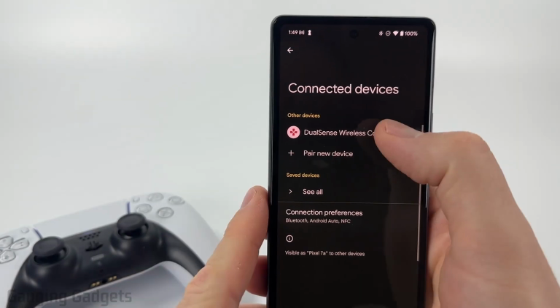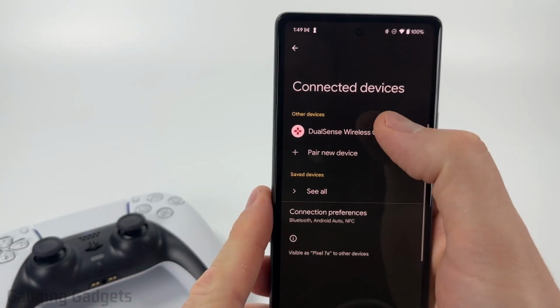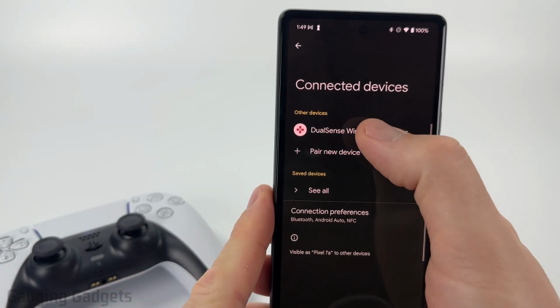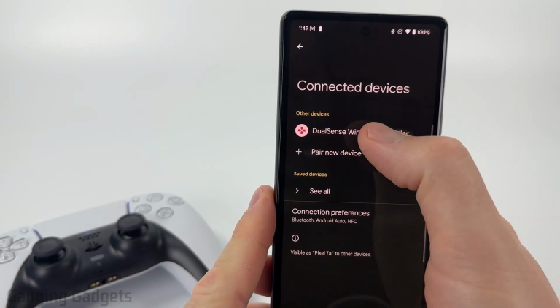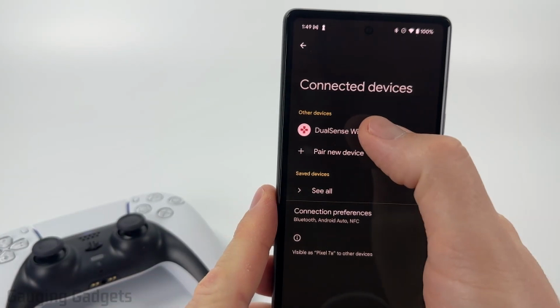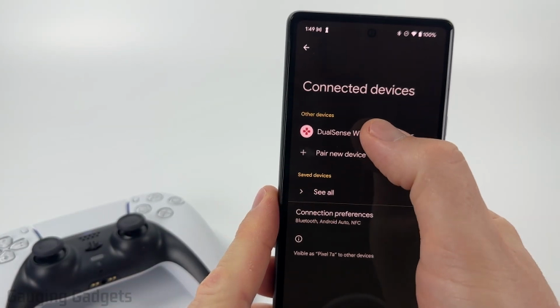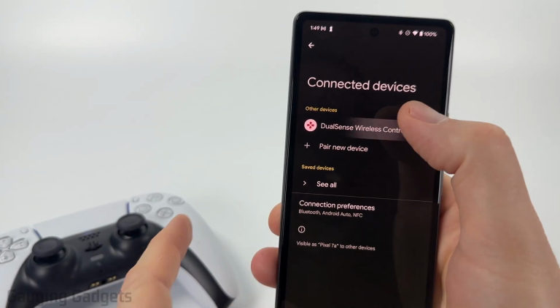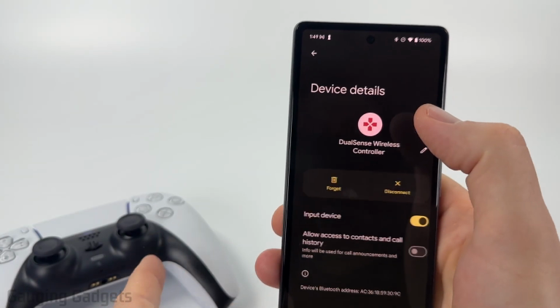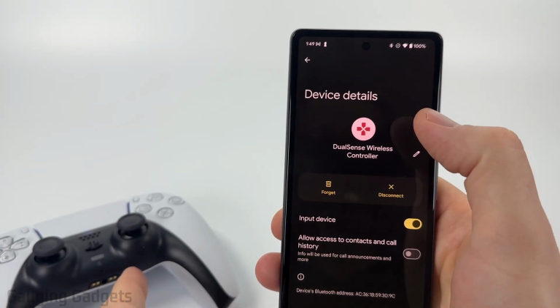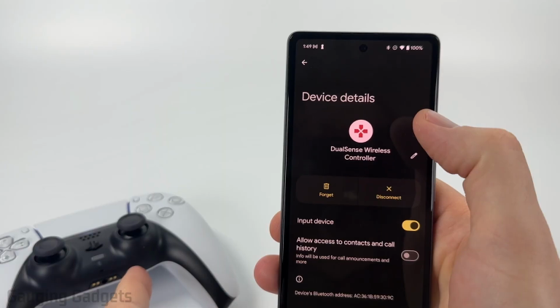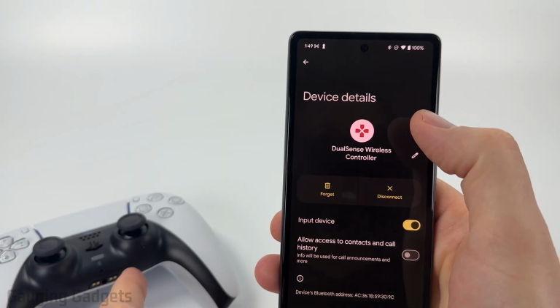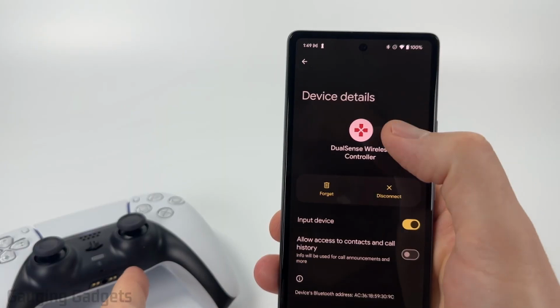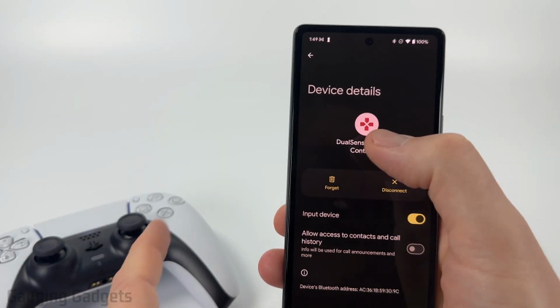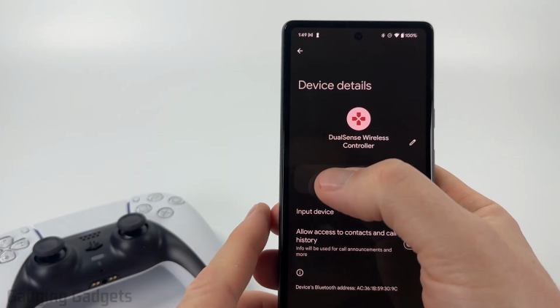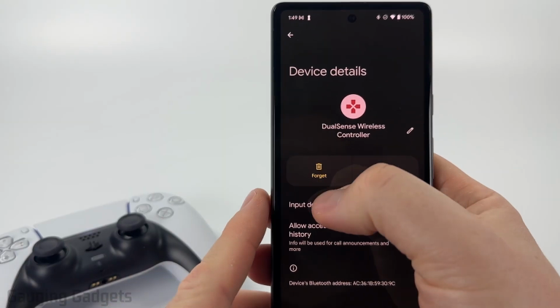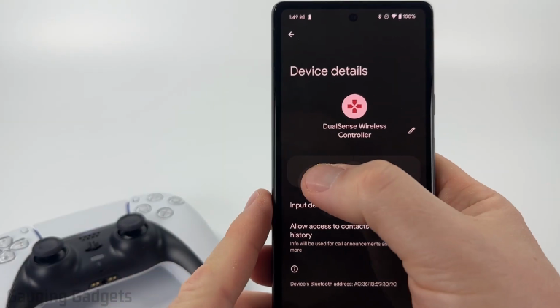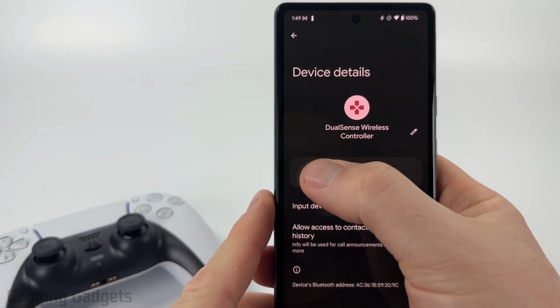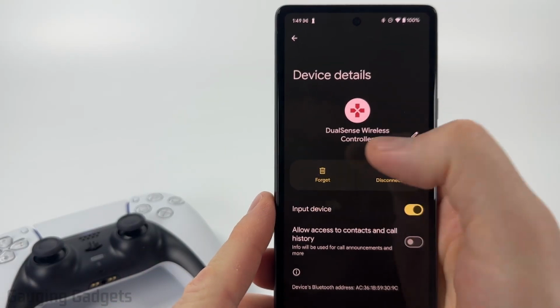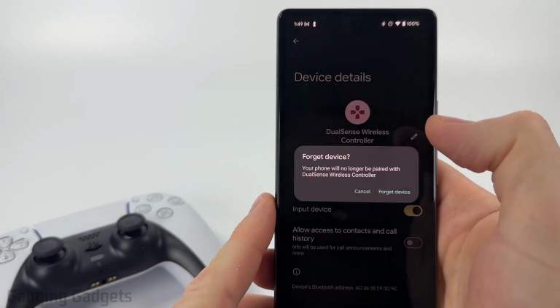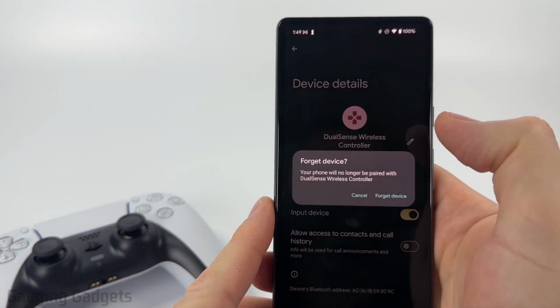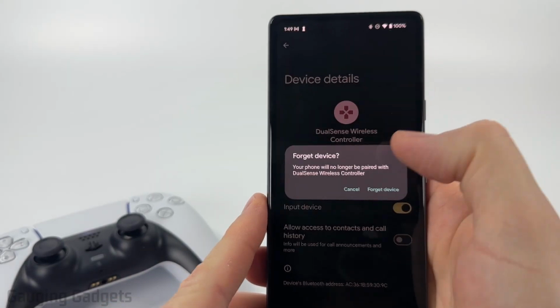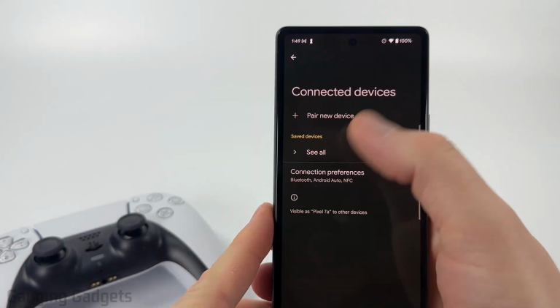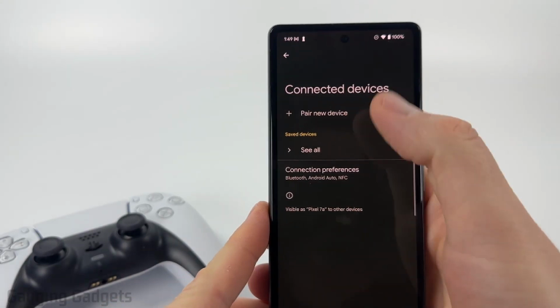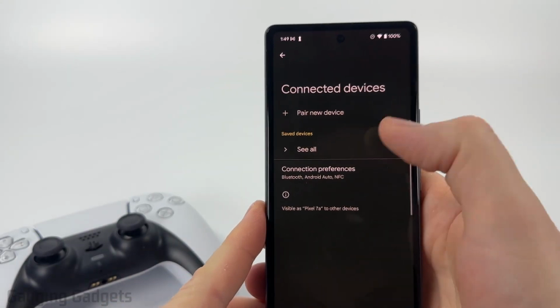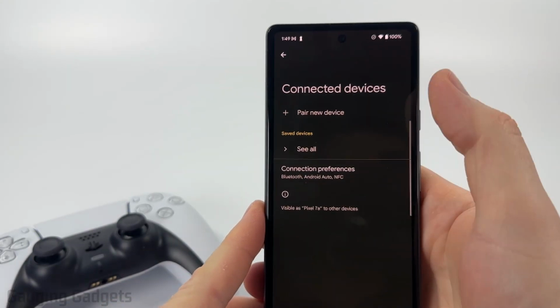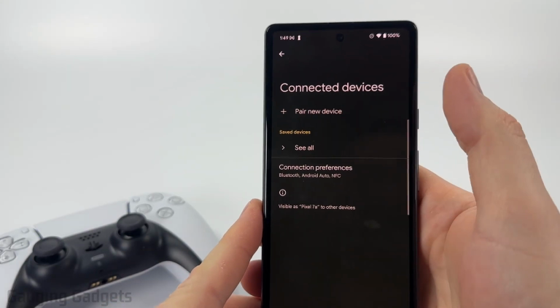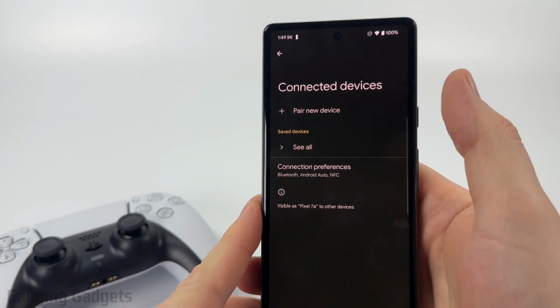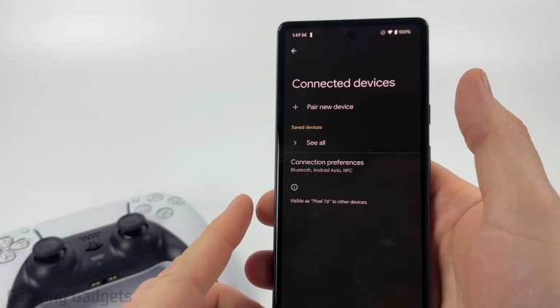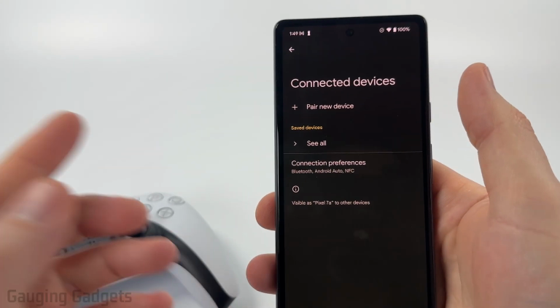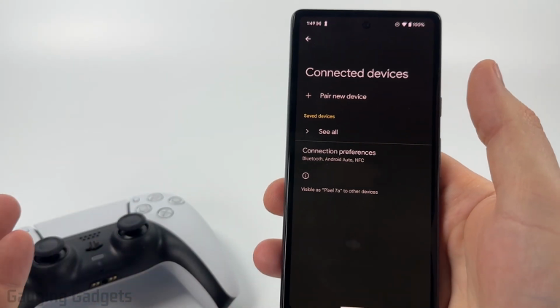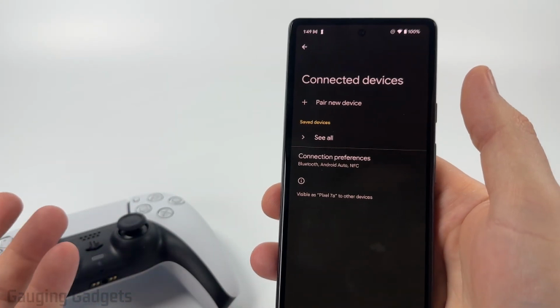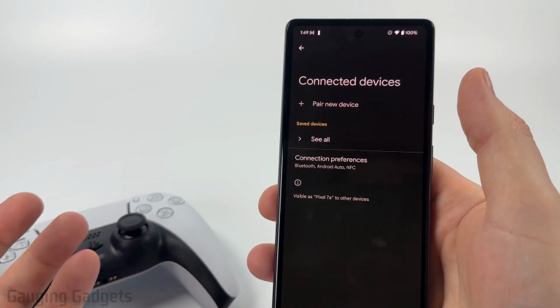Once here, I'm just going to select the PS5 controller and go ahead and forget it. And that's now been removed from my device.